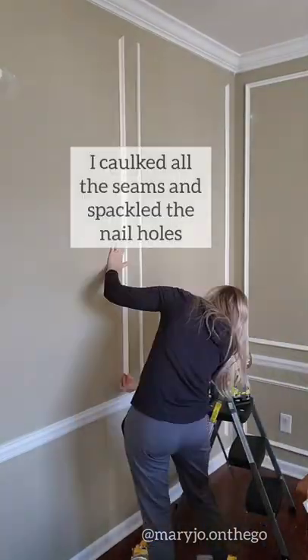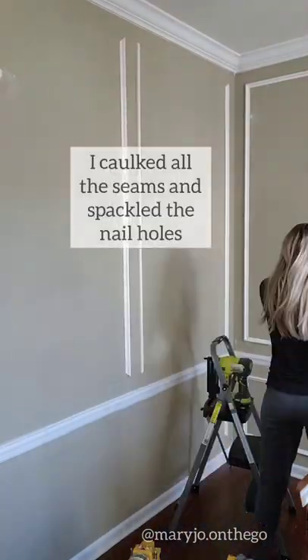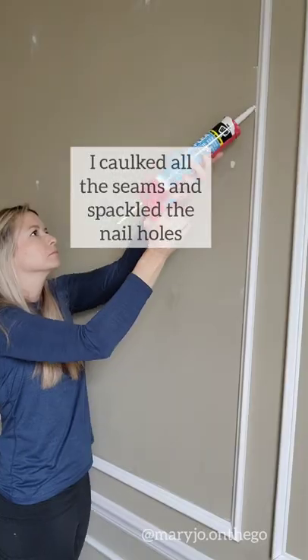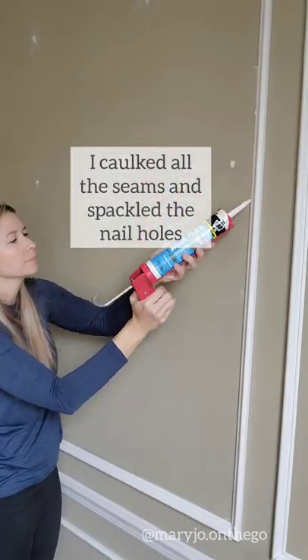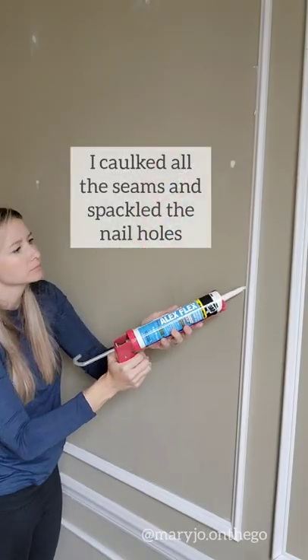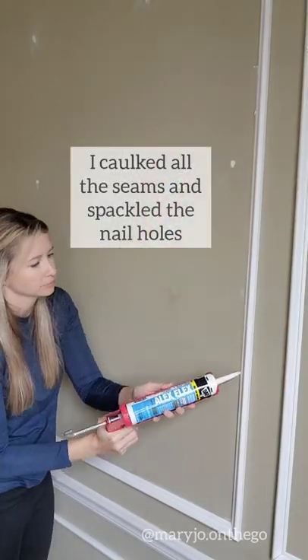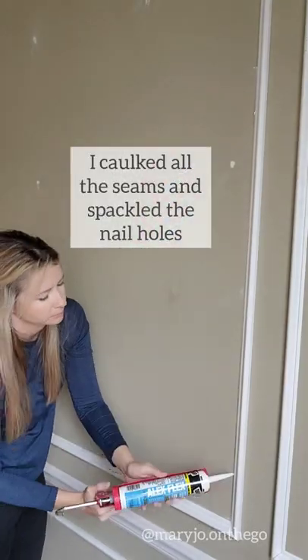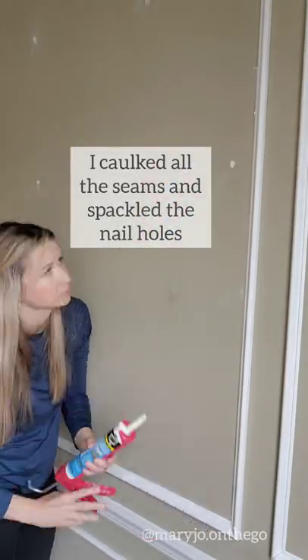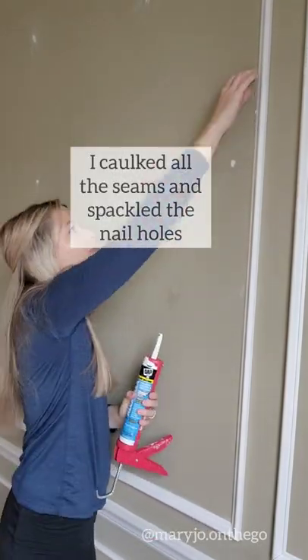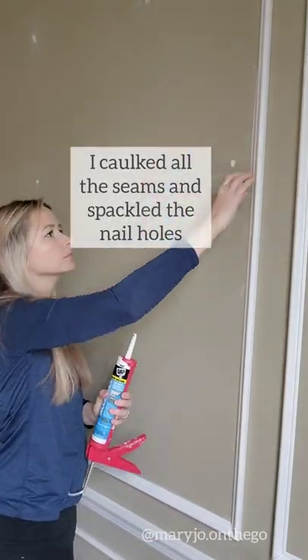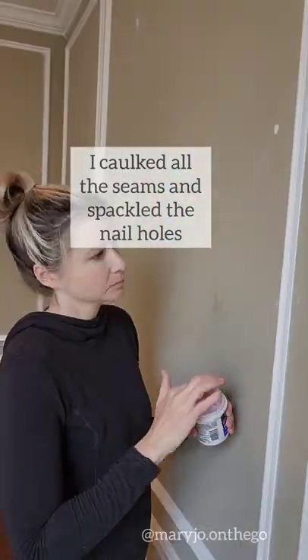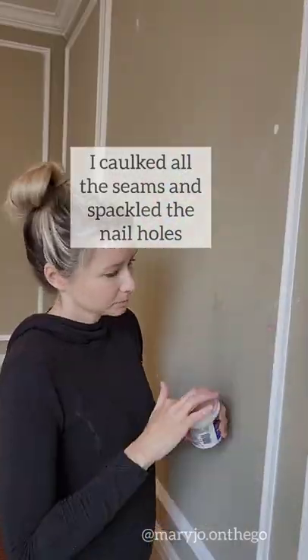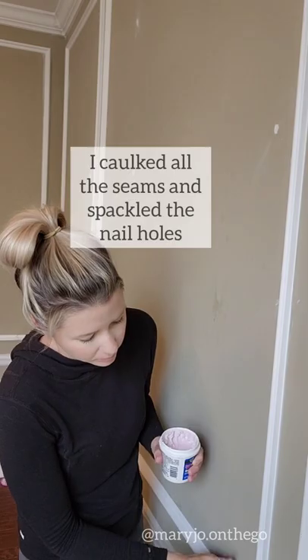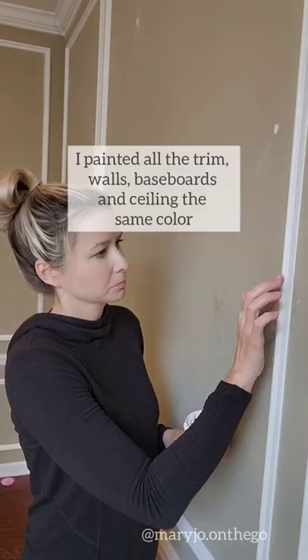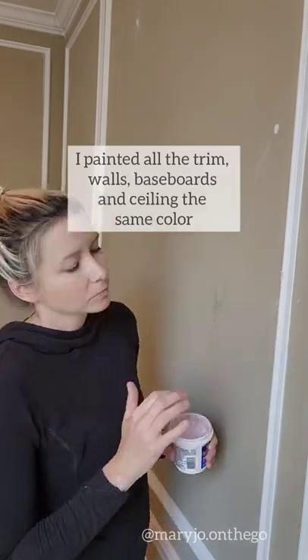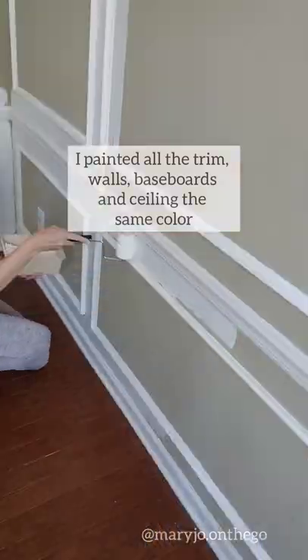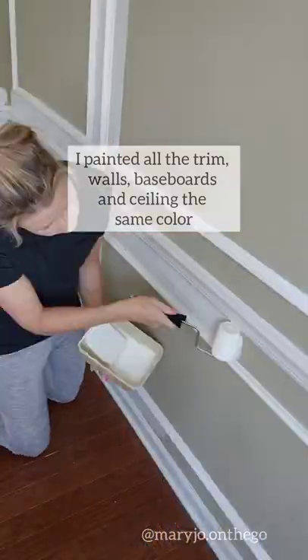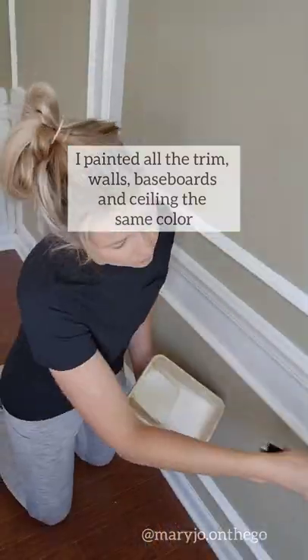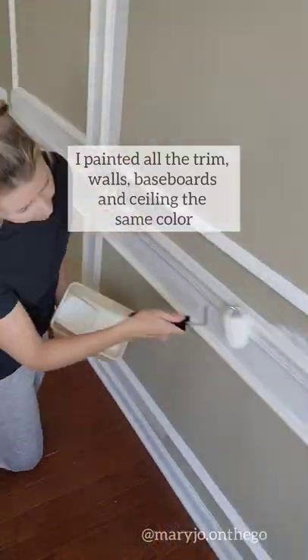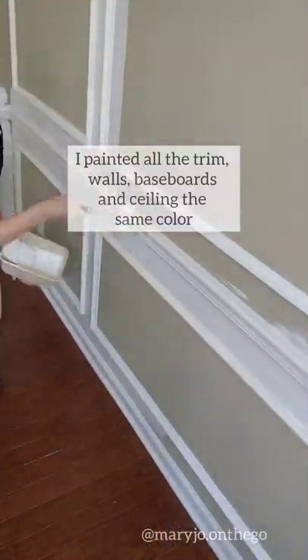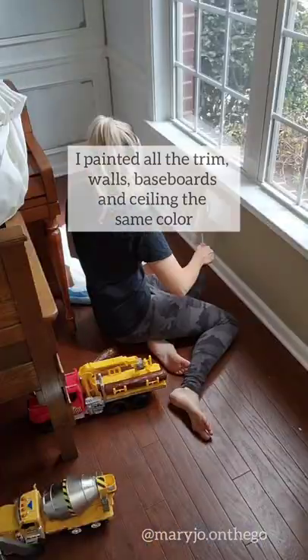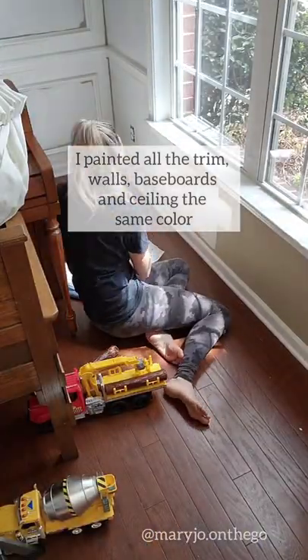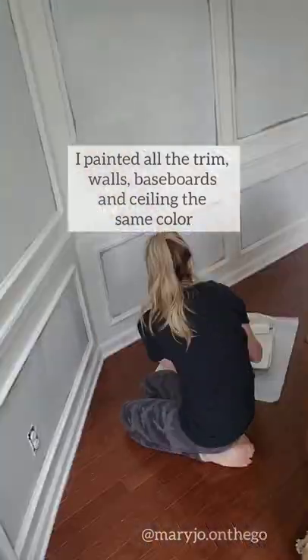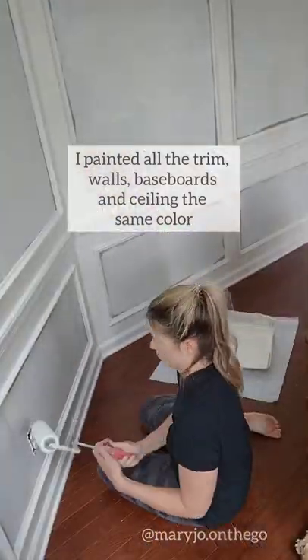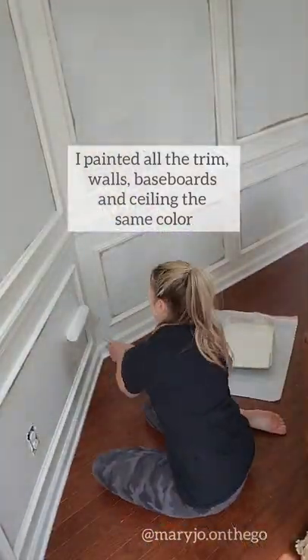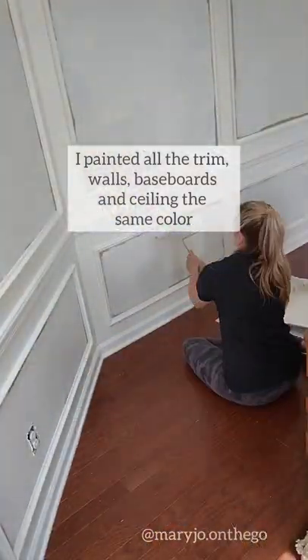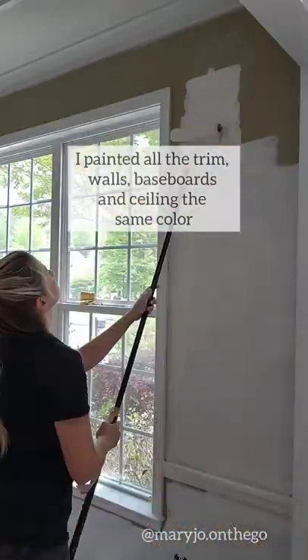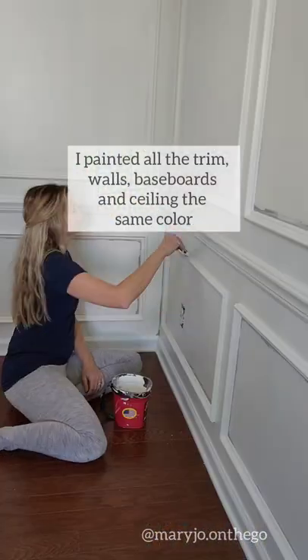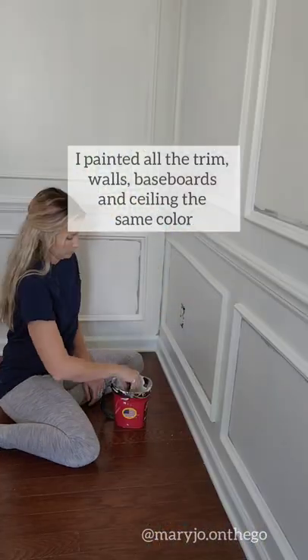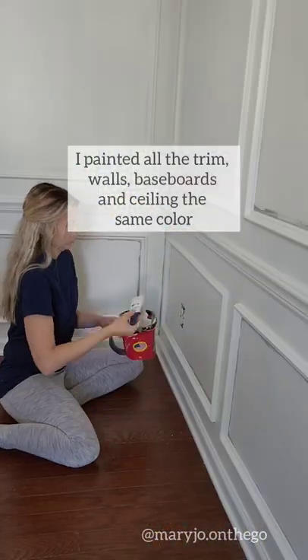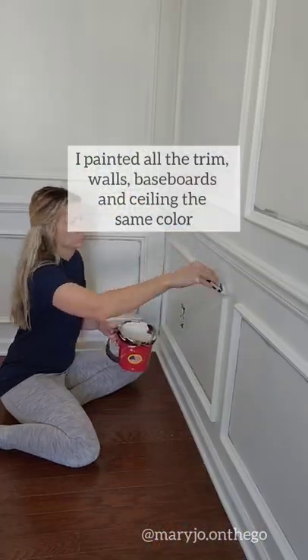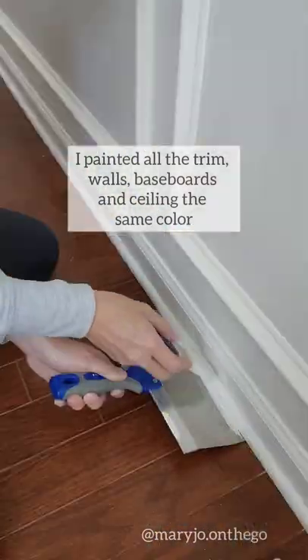I caulked all the seams and spackled the nail holes. Then I painted everything the same color for a monochromatic look.